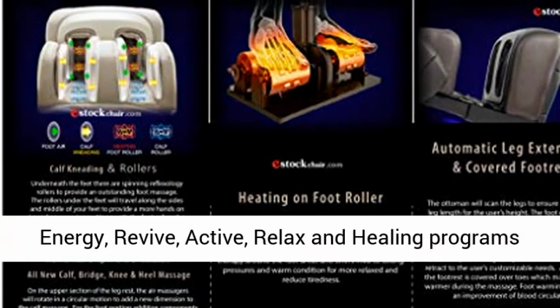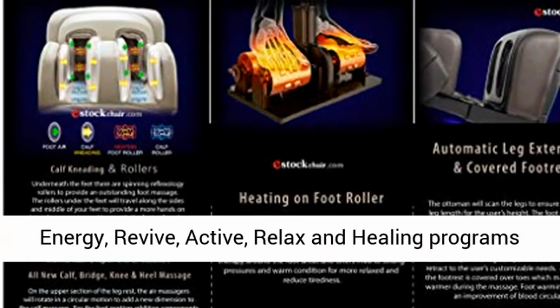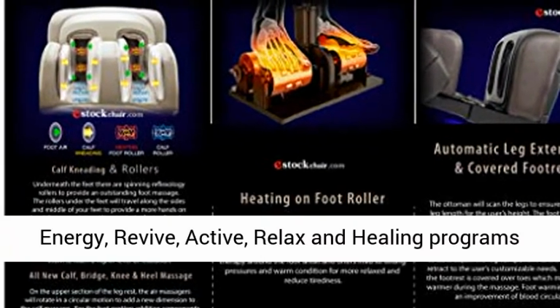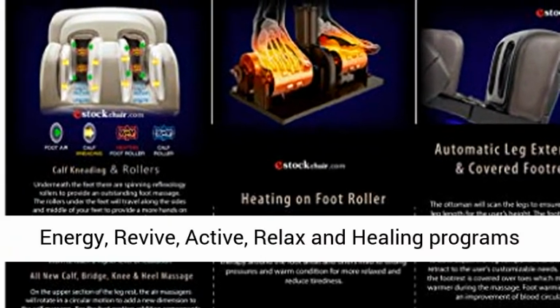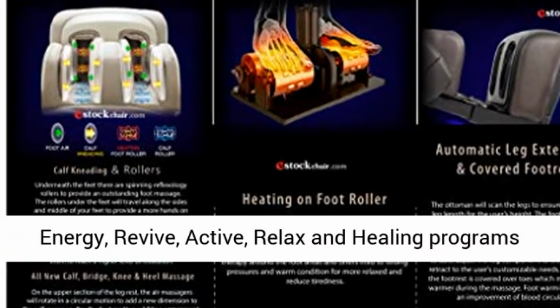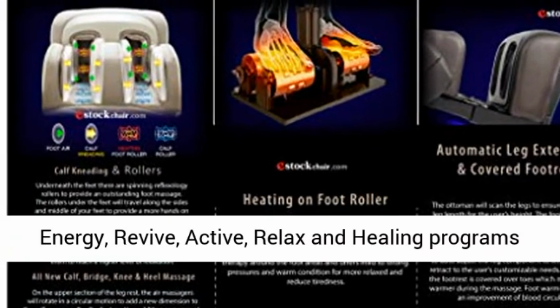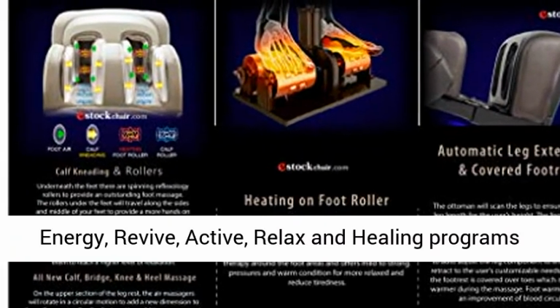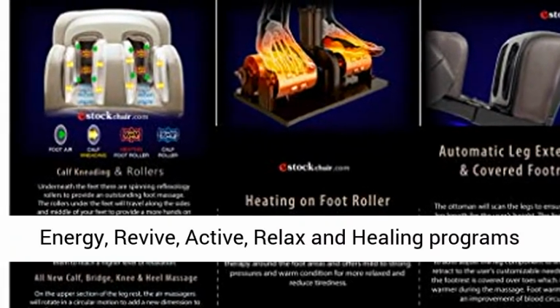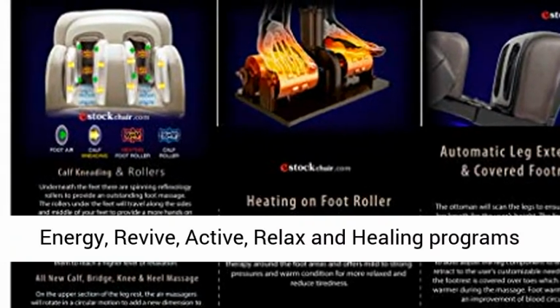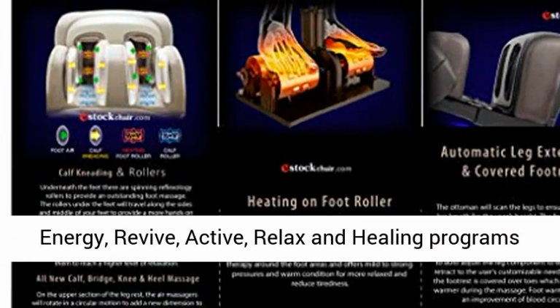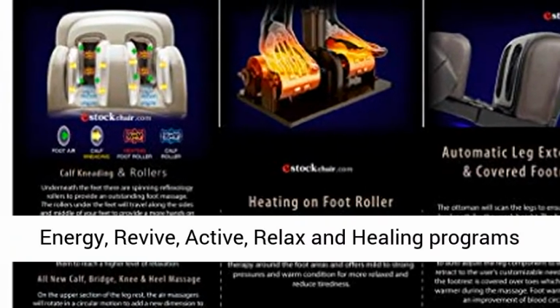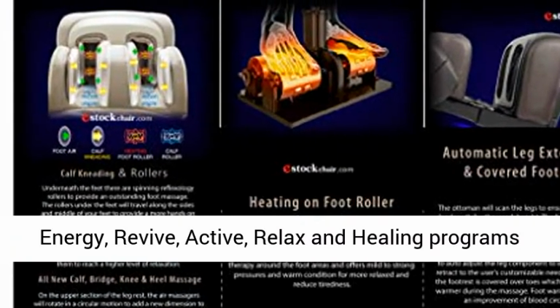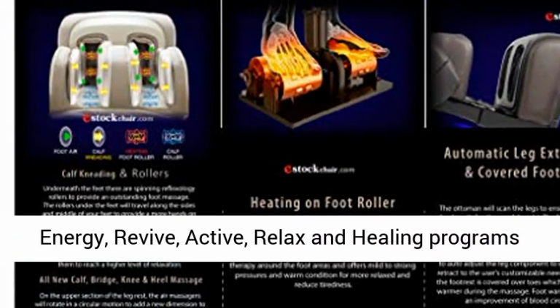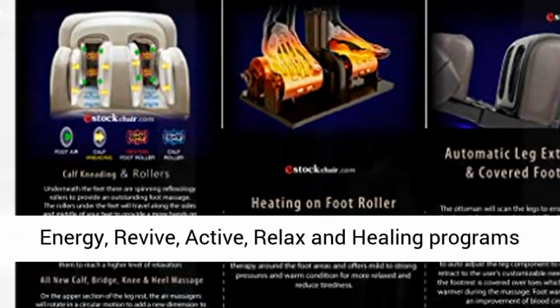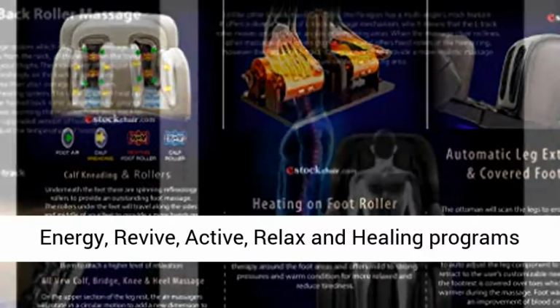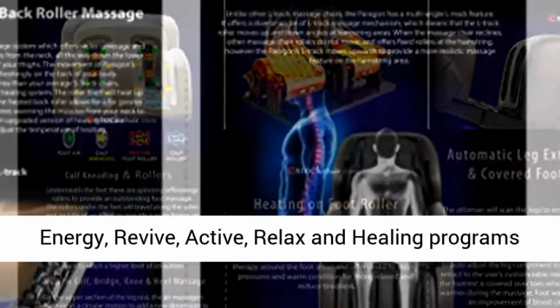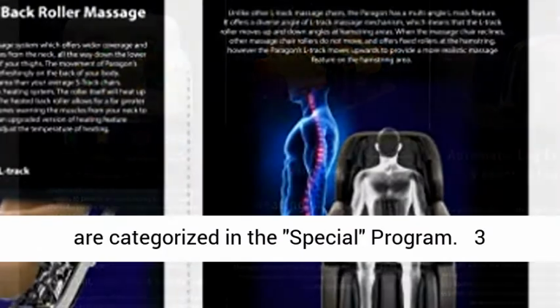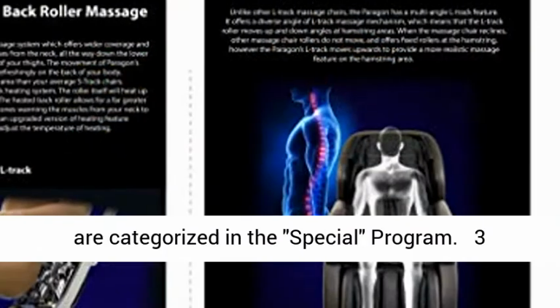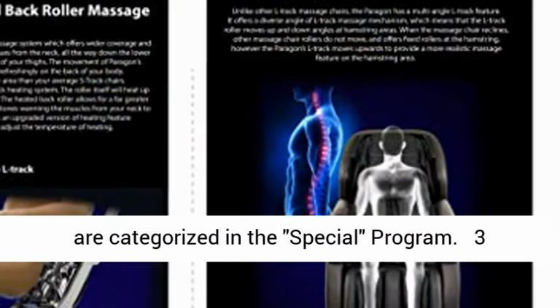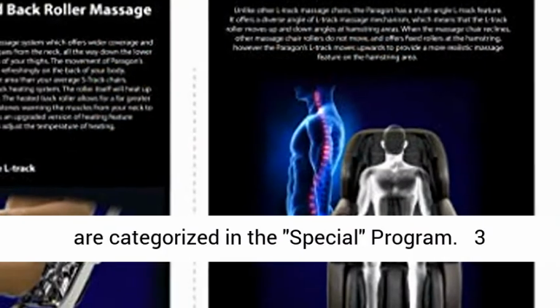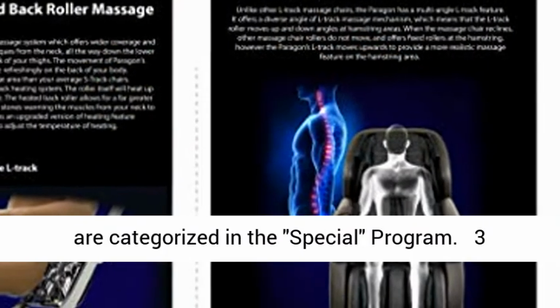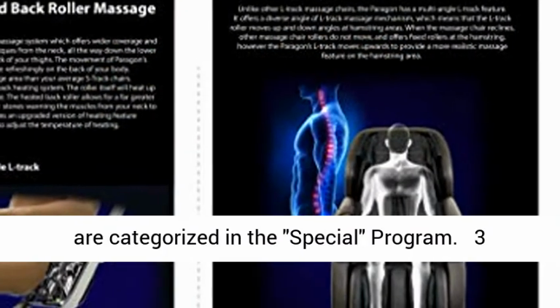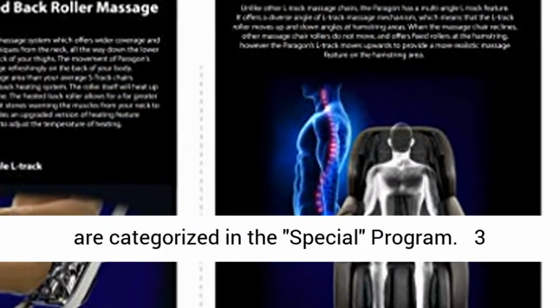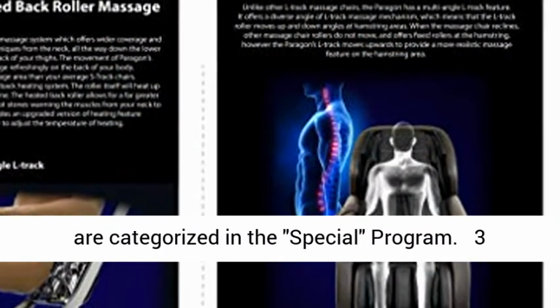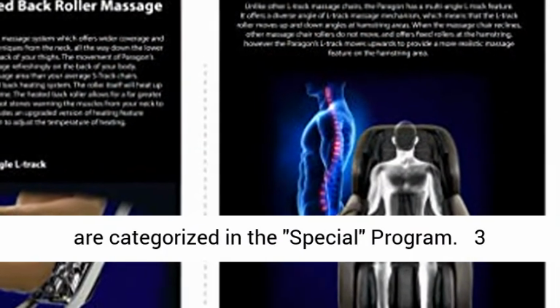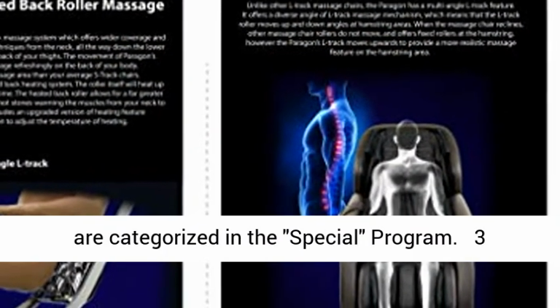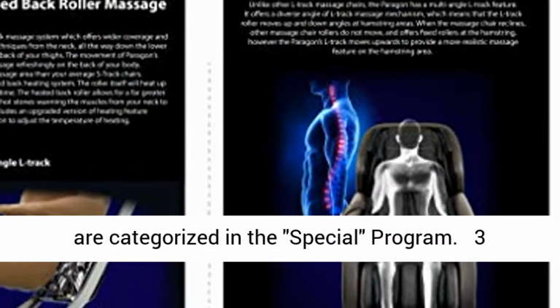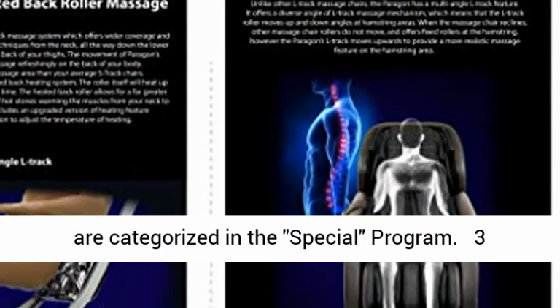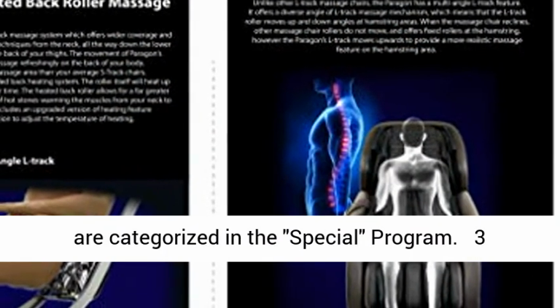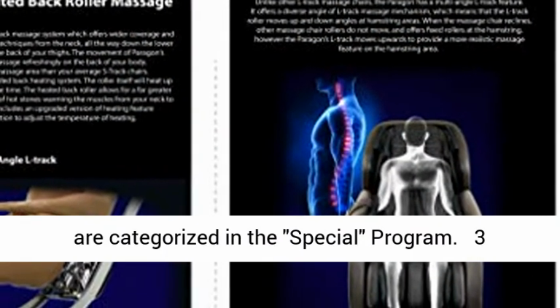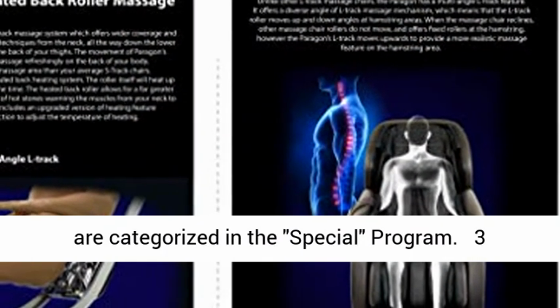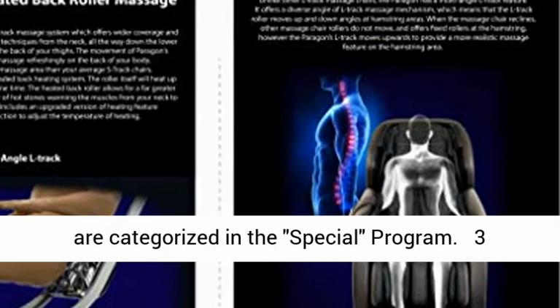Refresh, Energy, Revive, Active, Relax, and Healing programs are categorized in the special program.